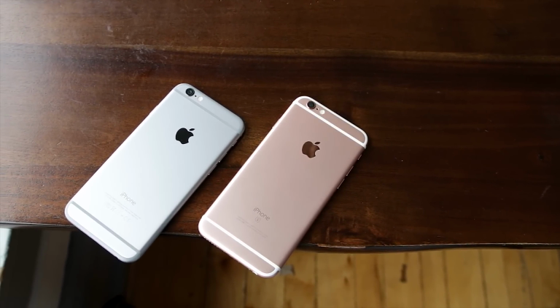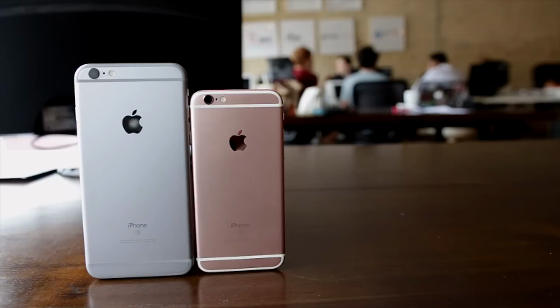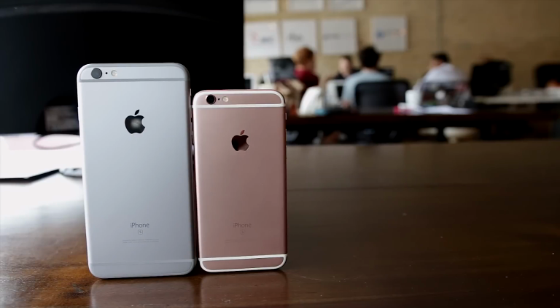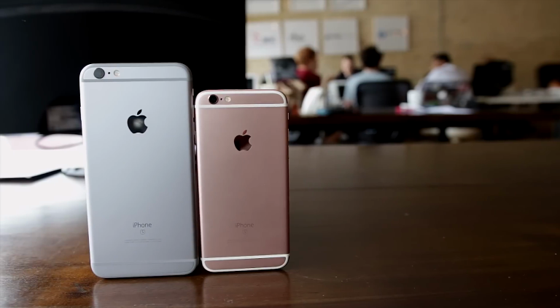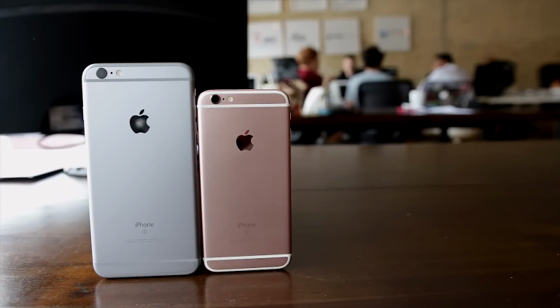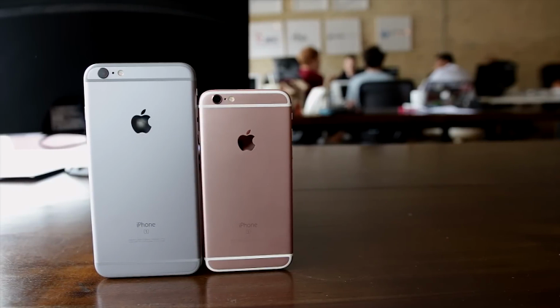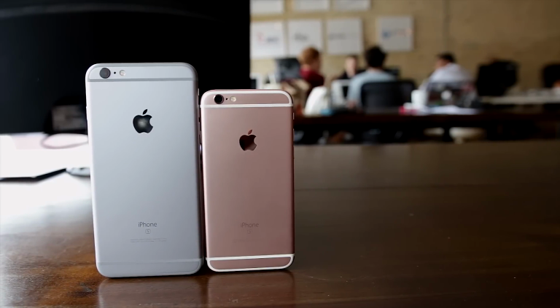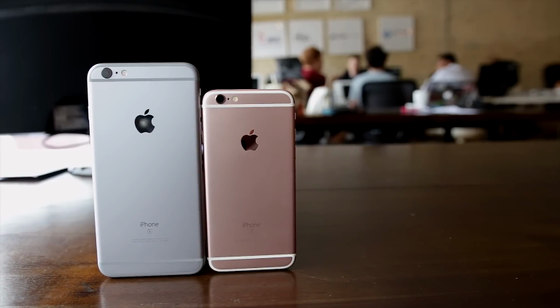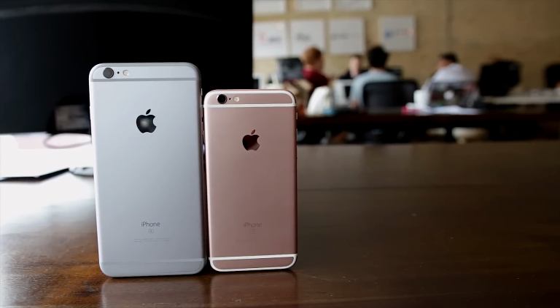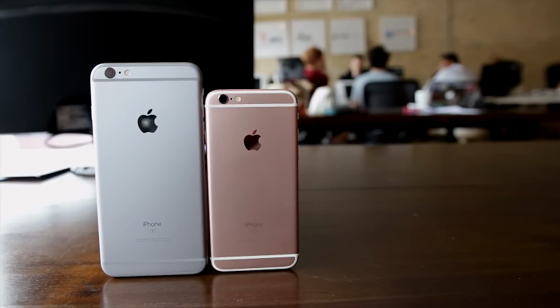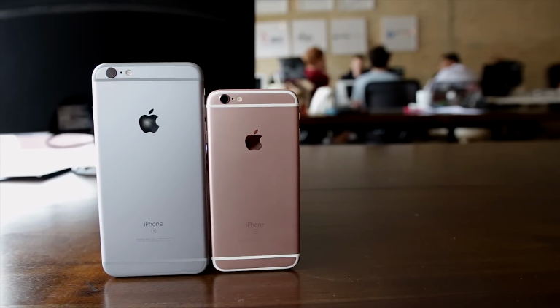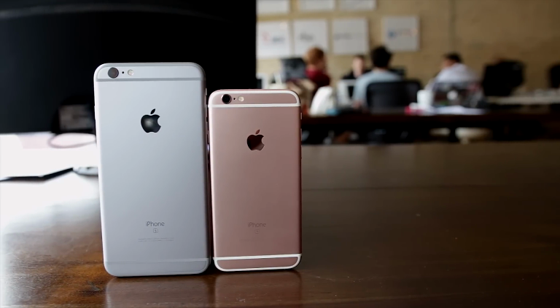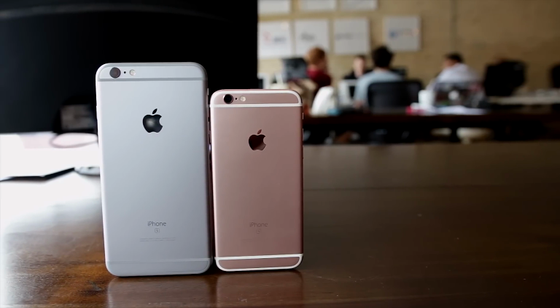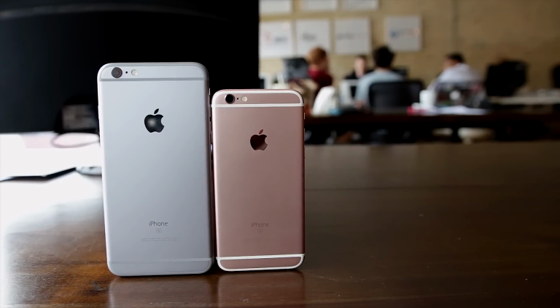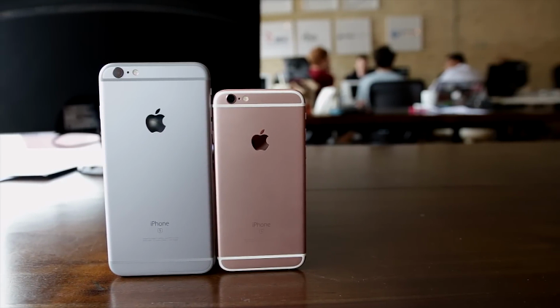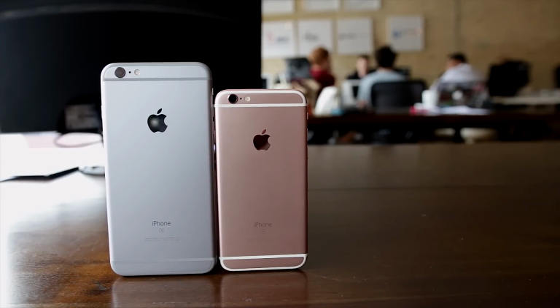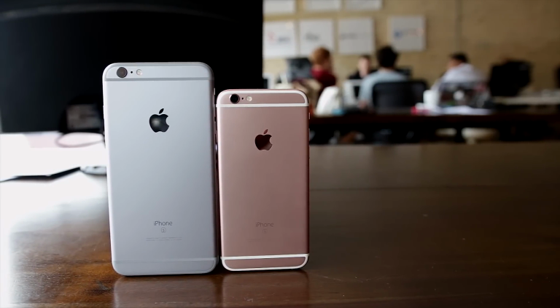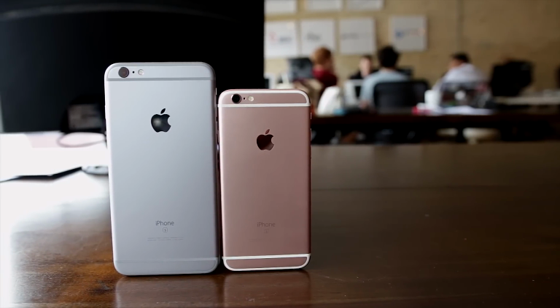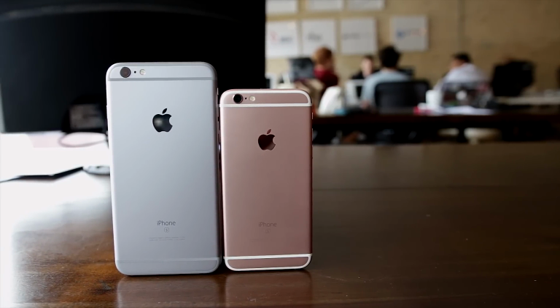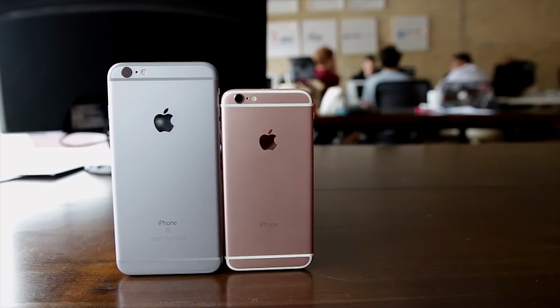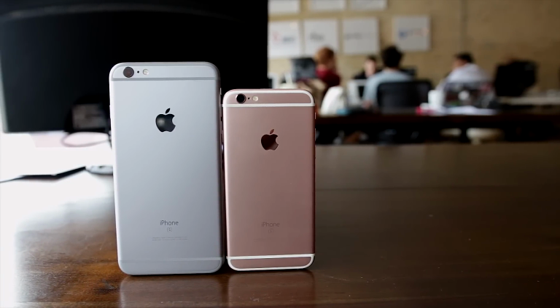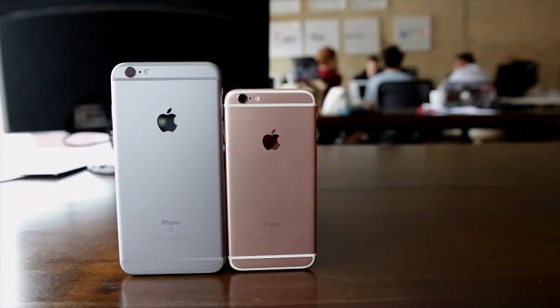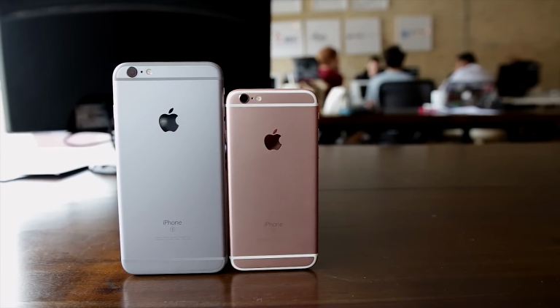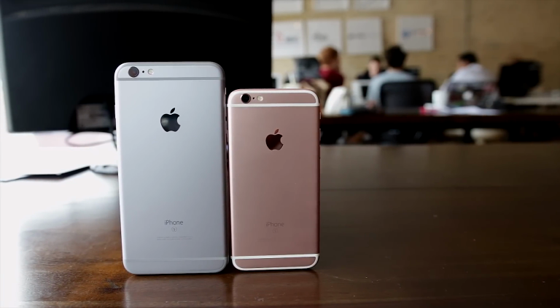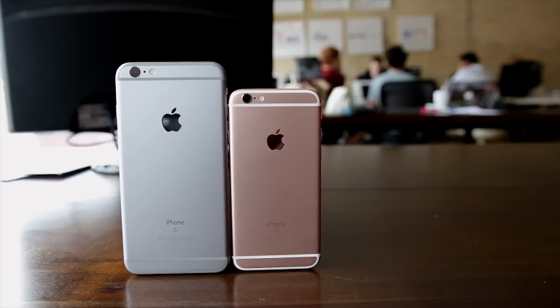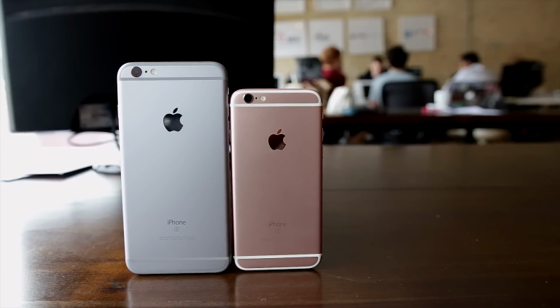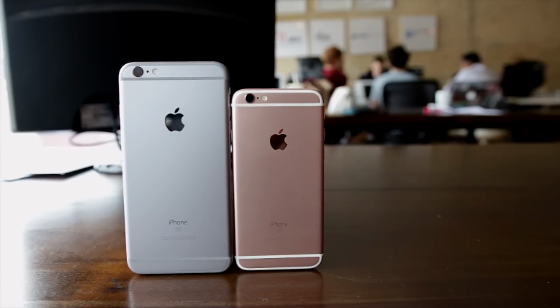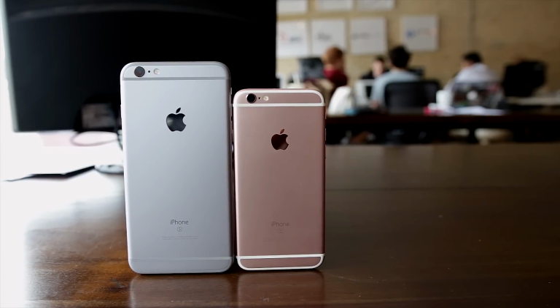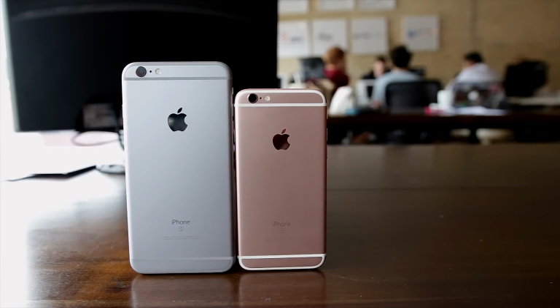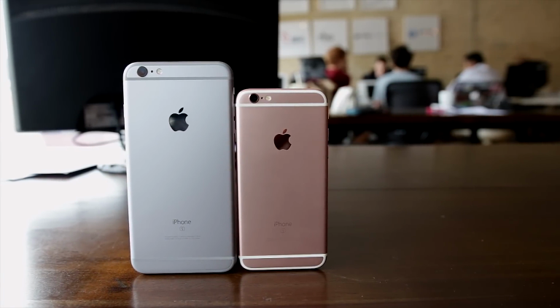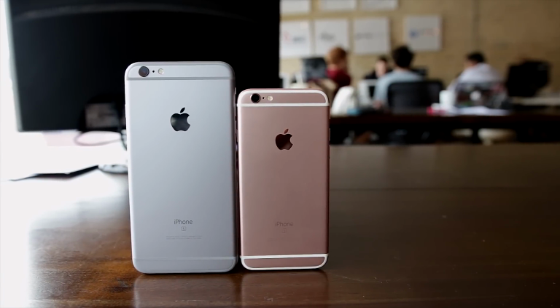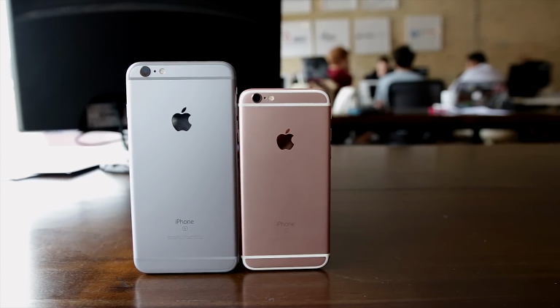It's late September, which means cooling temperatures, shorter days, crunchy apples, and, of course, new iPhones.